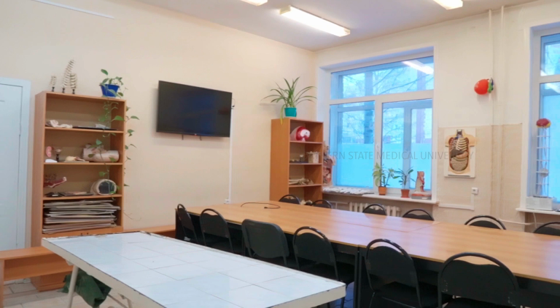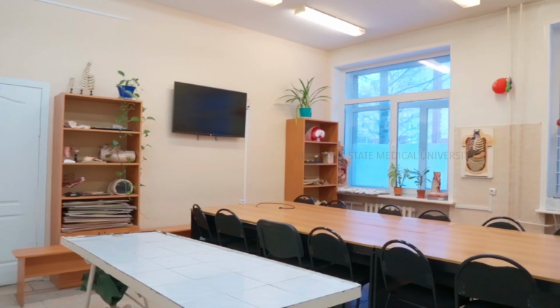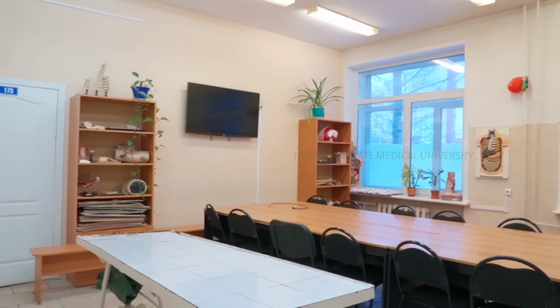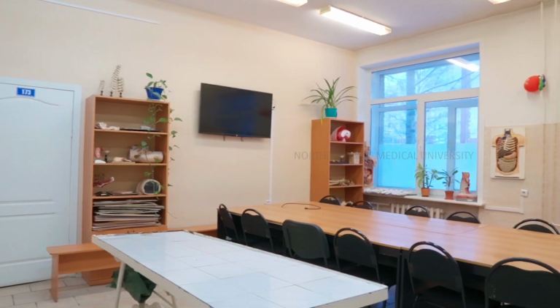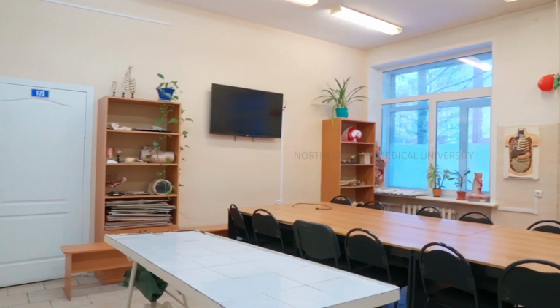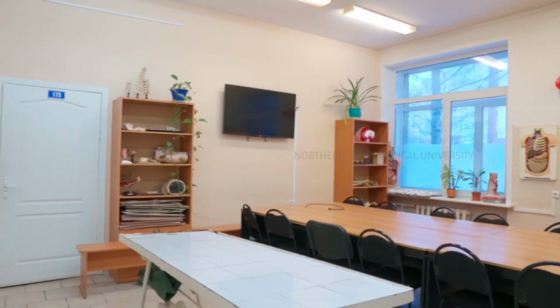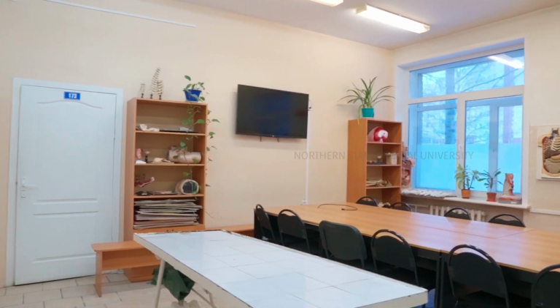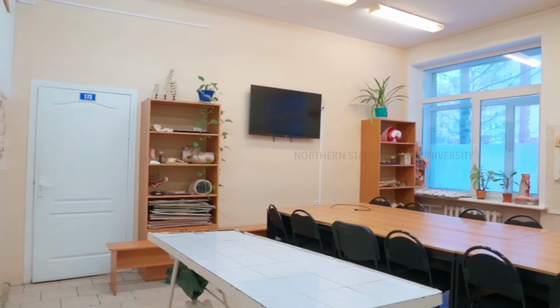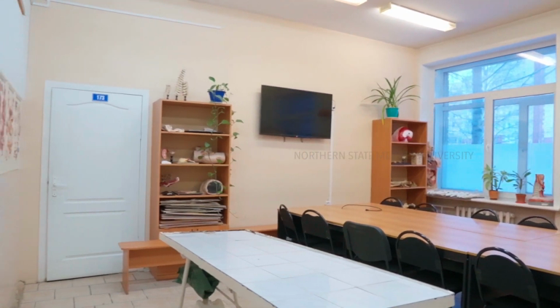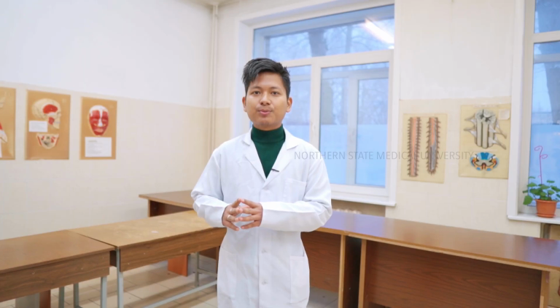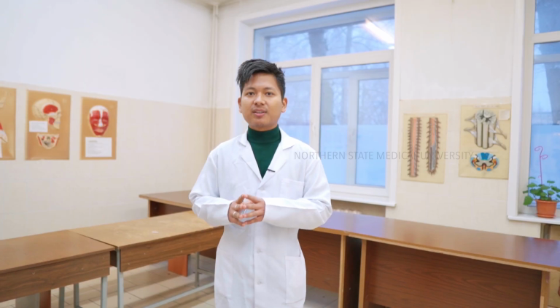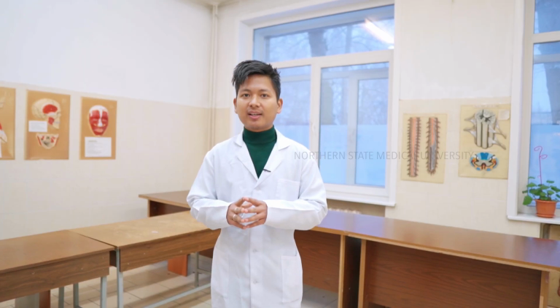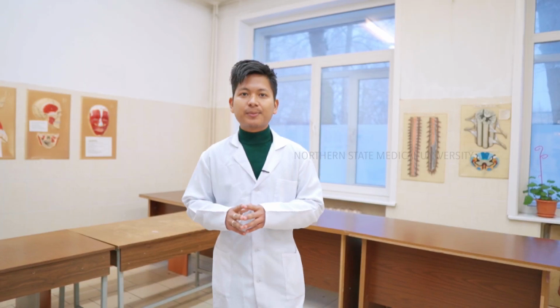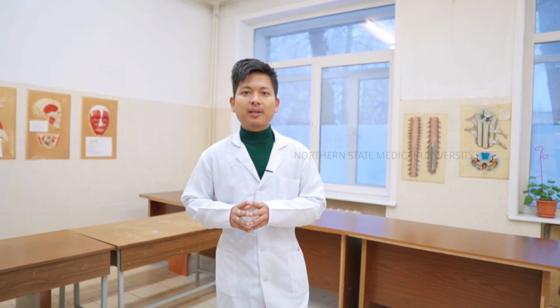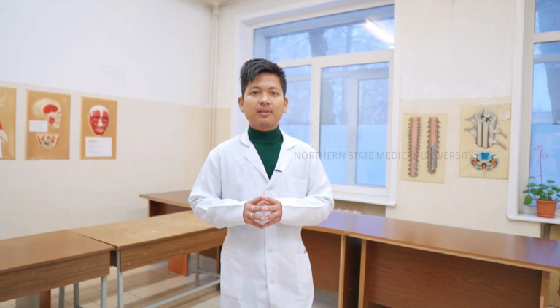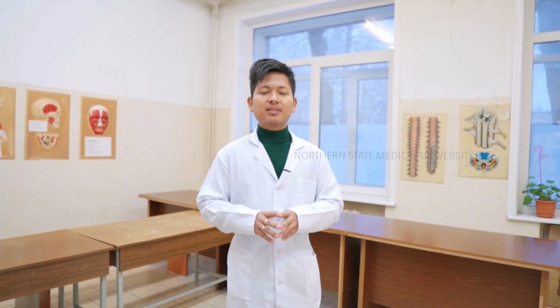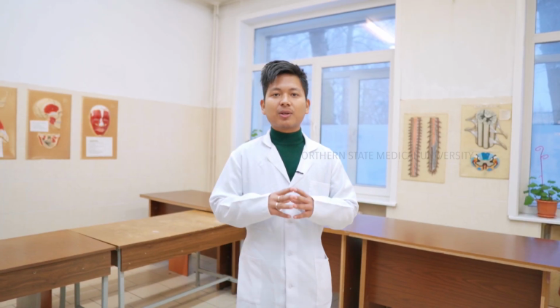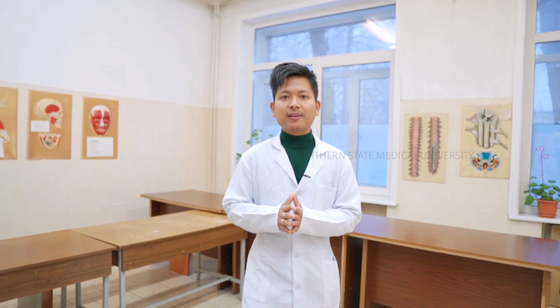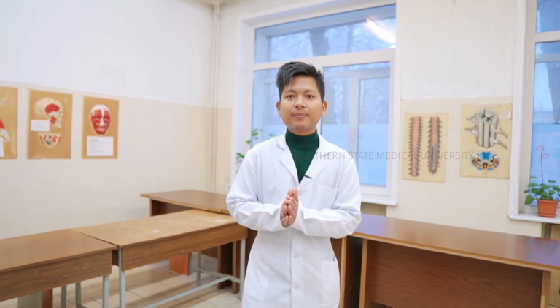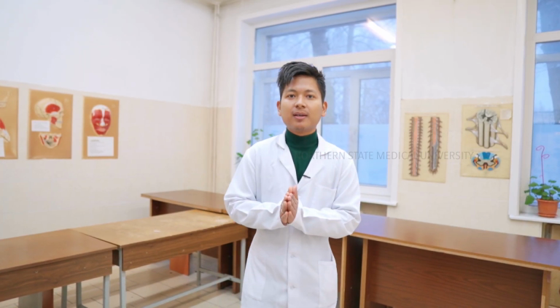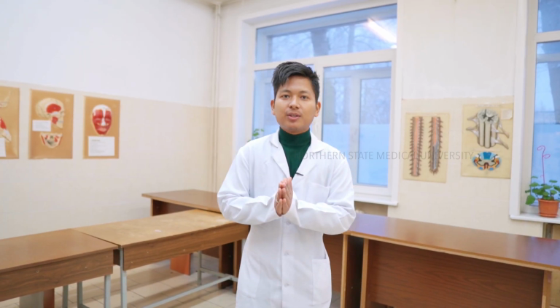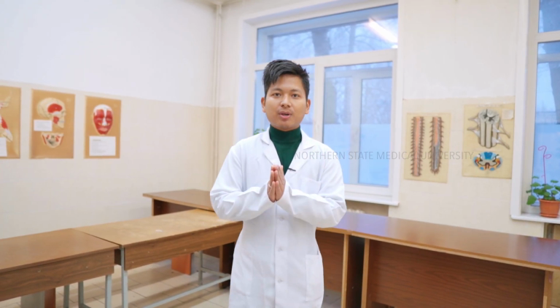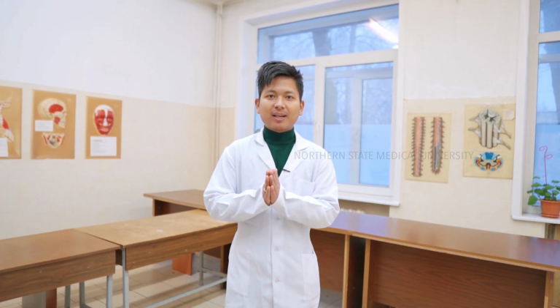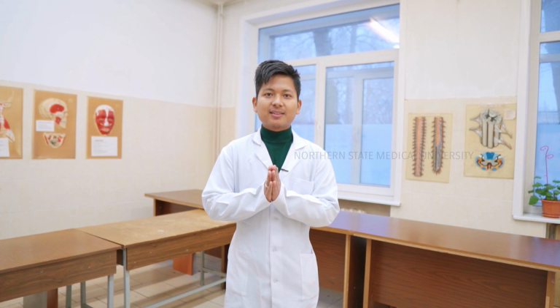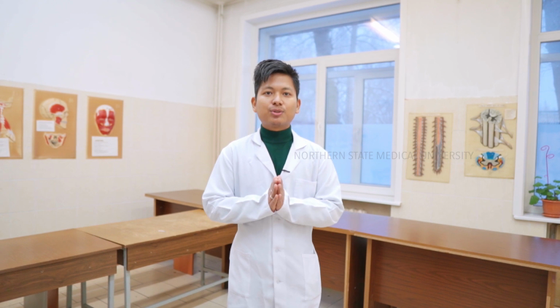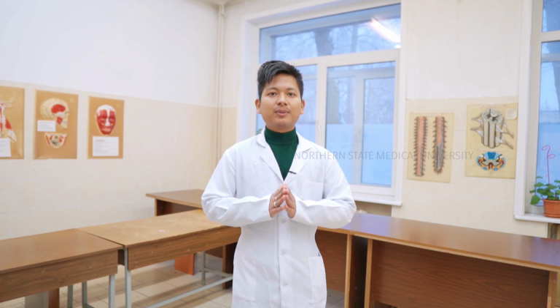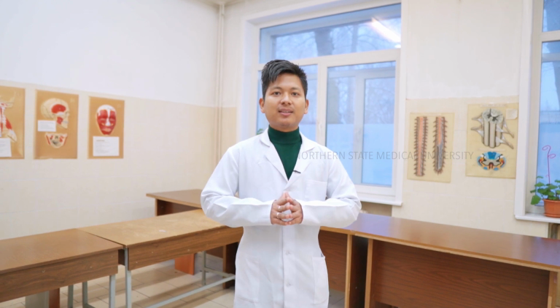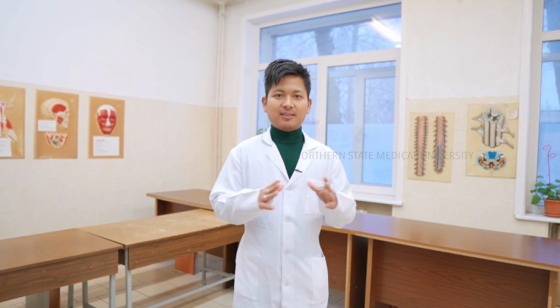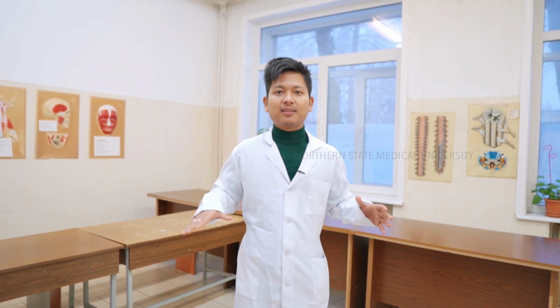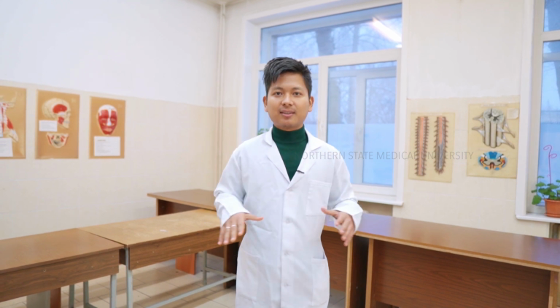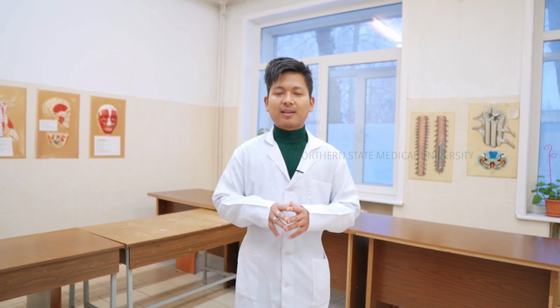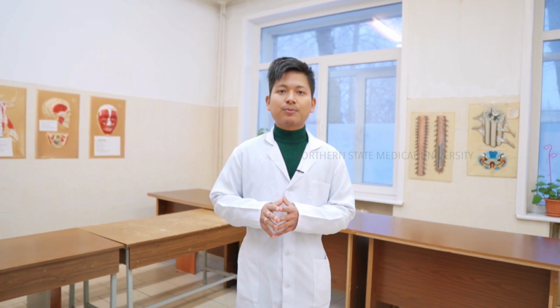This is one of the classrooms in our anatomy department — there are various classrooms here, and this is one of them where our classes are conducted.